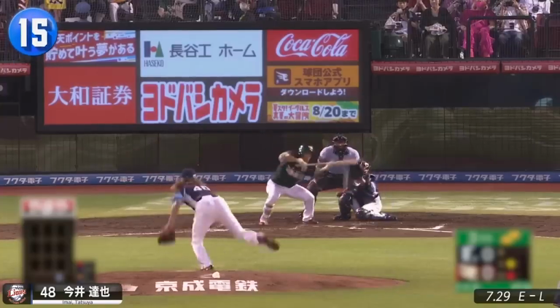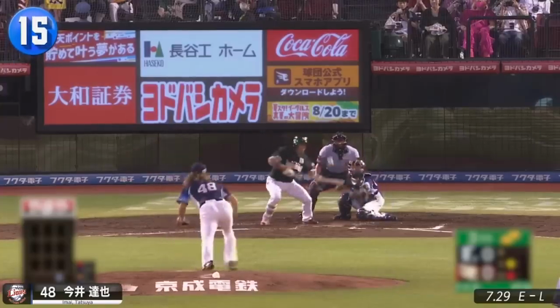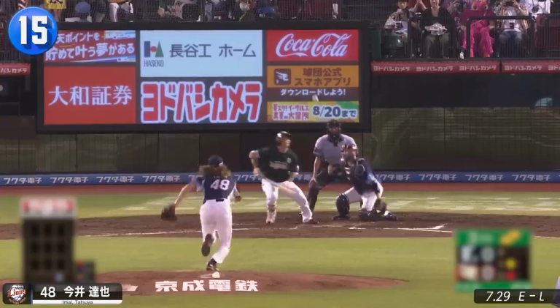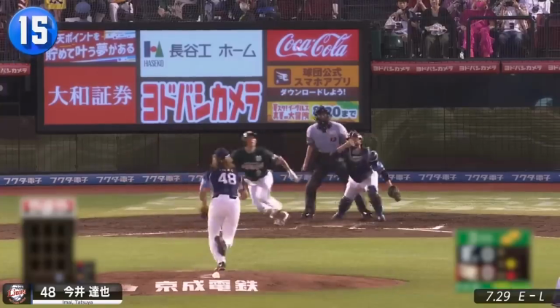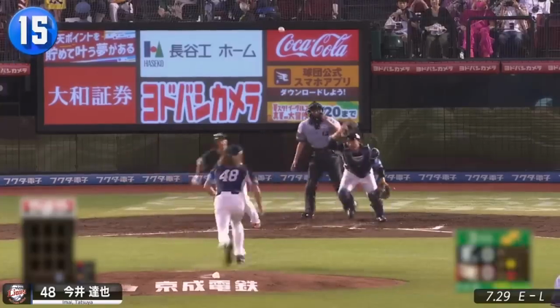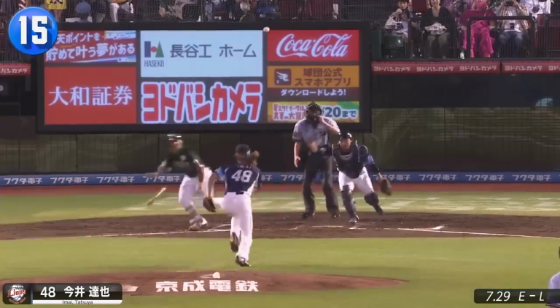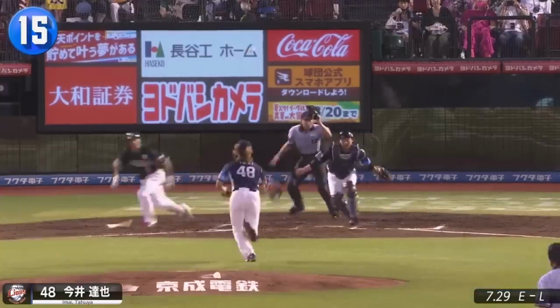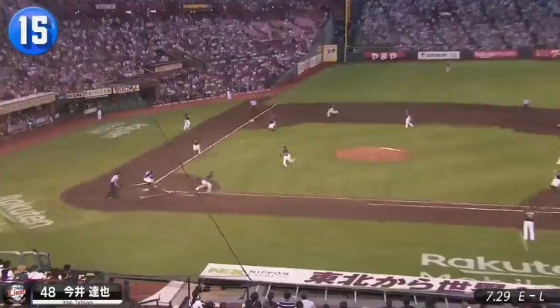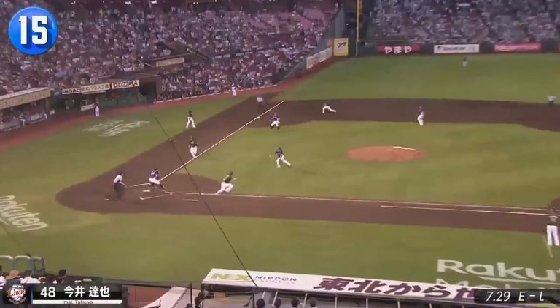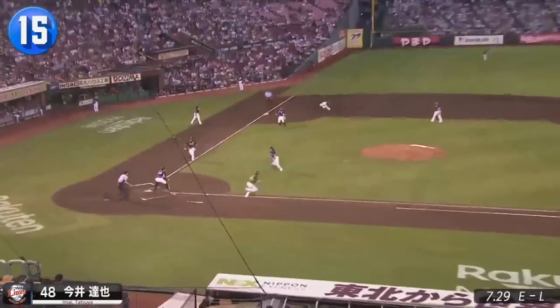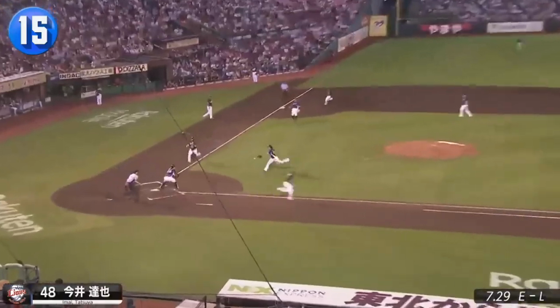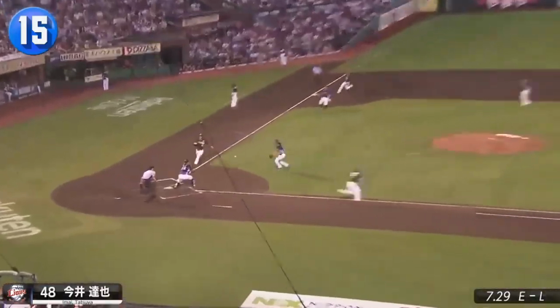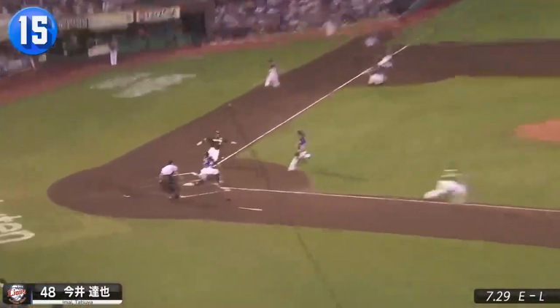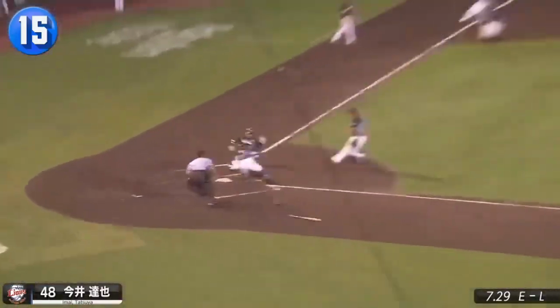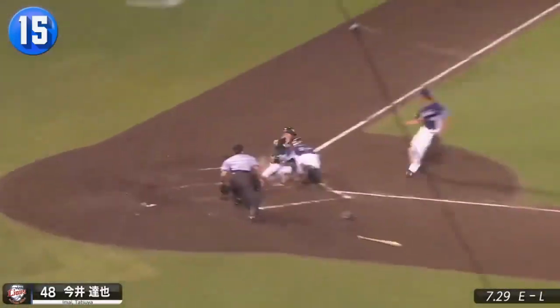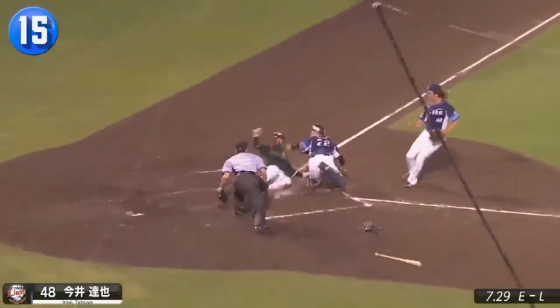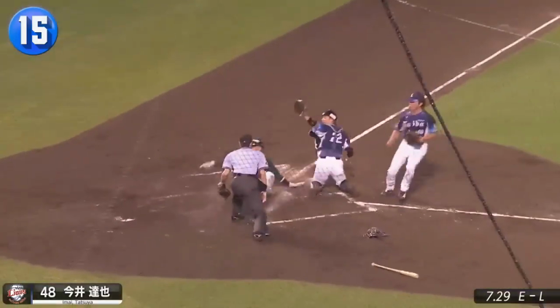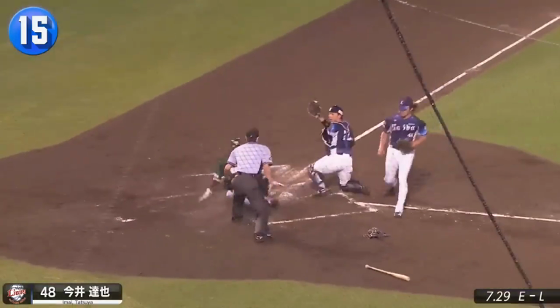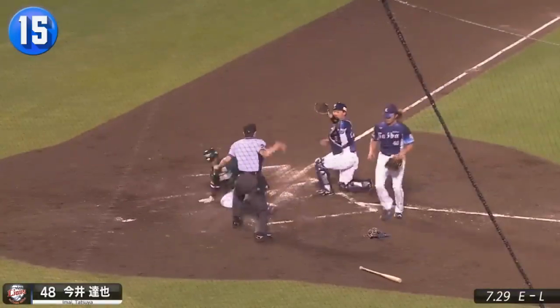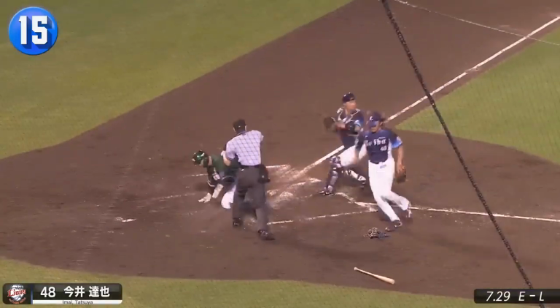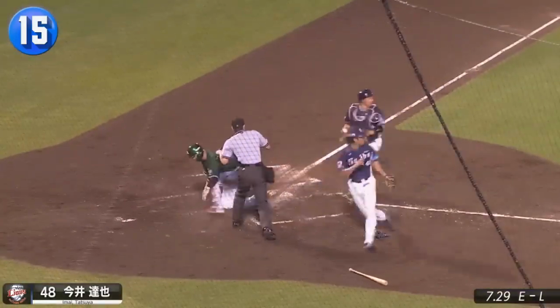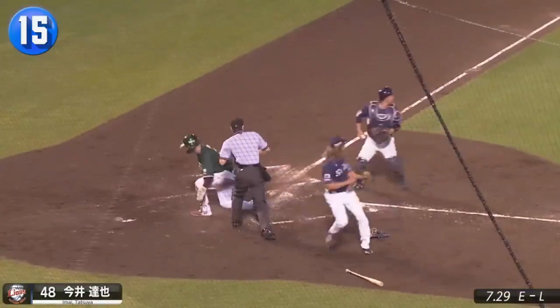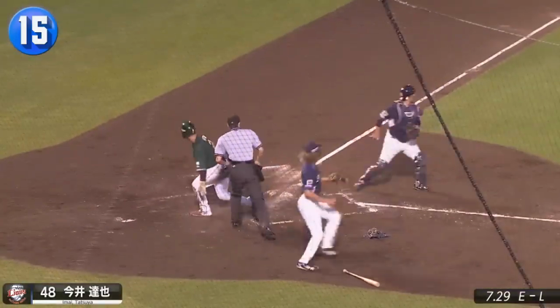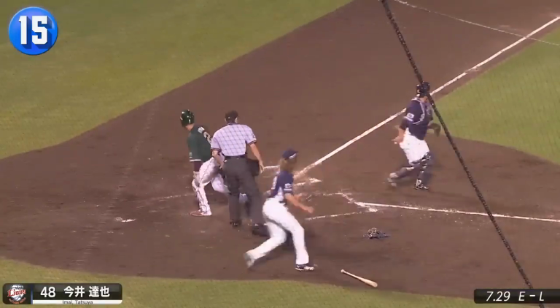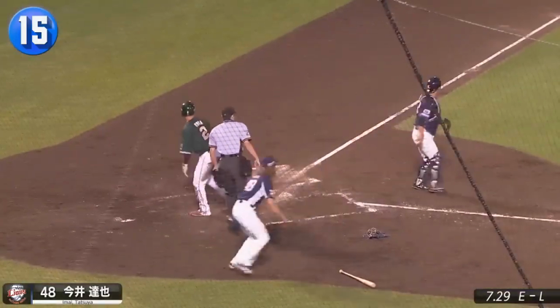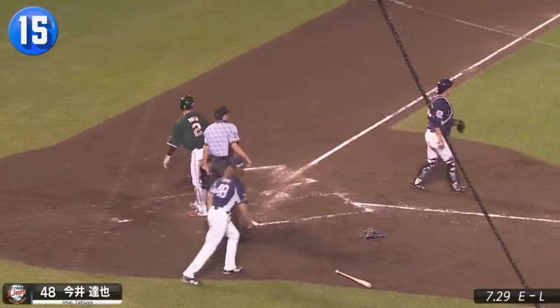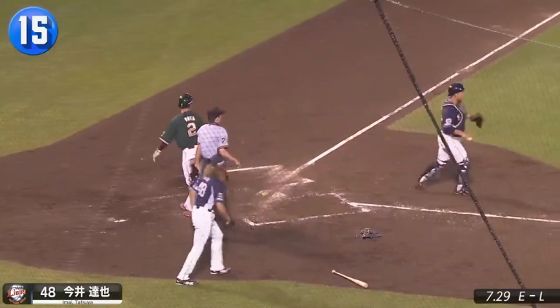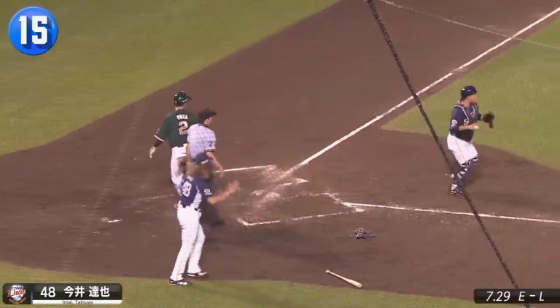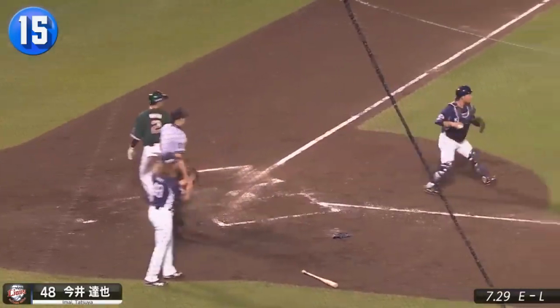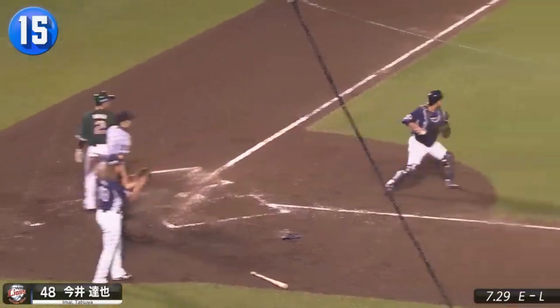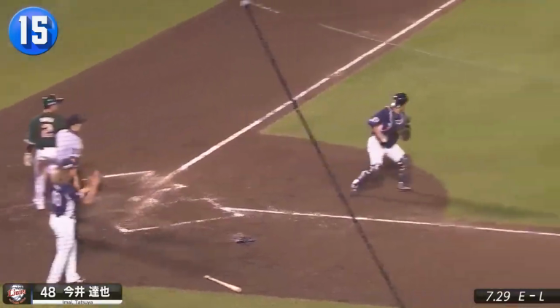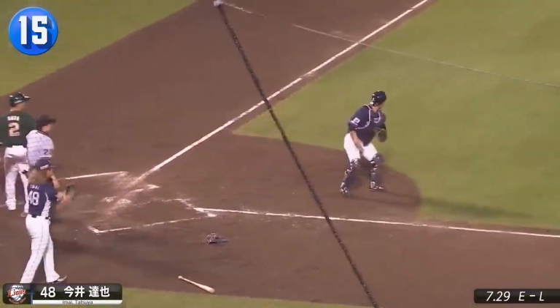Squeezed play at the plate, and Lions pitcher Tatsuya Imae makes the quick shovel pass to Yuto Koga to get the runner.